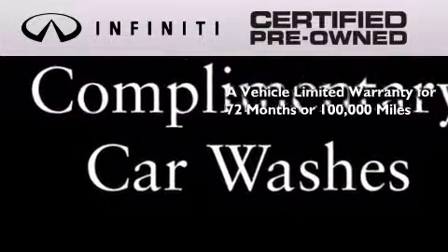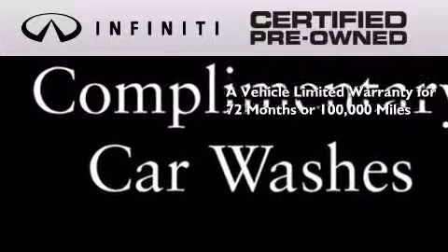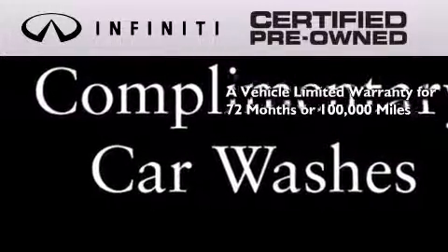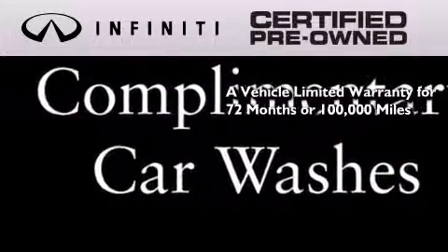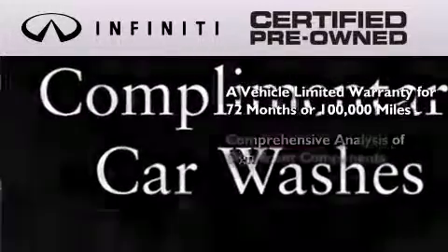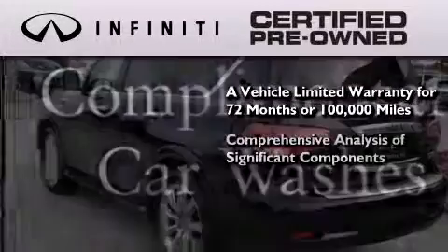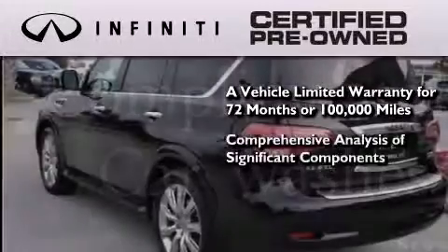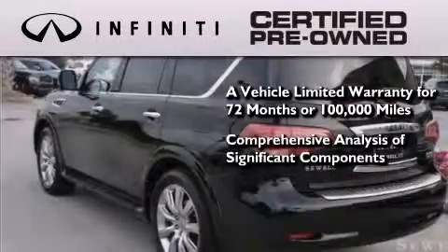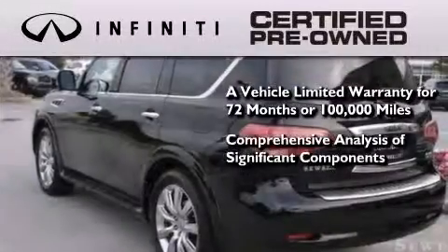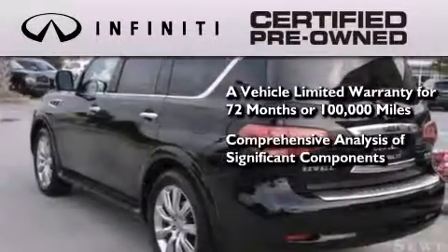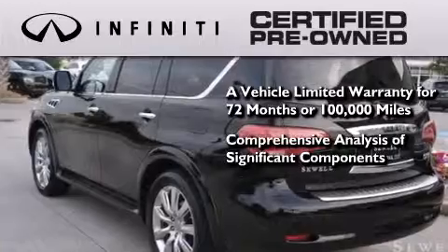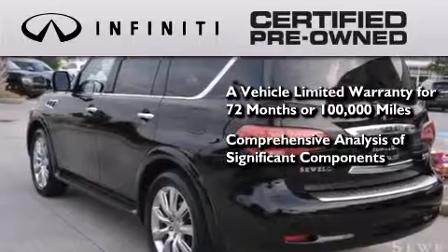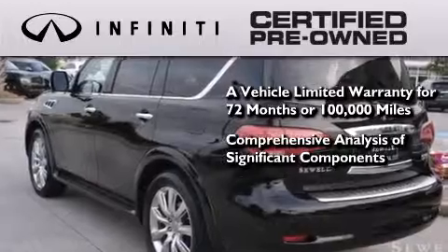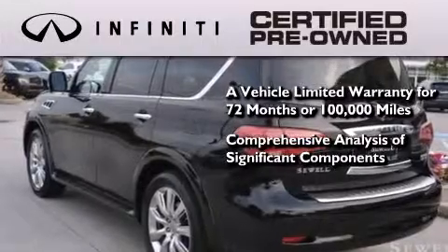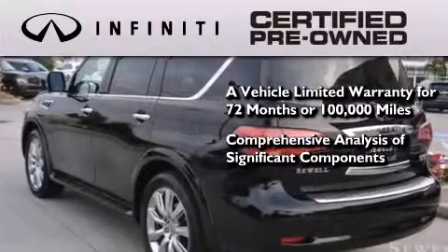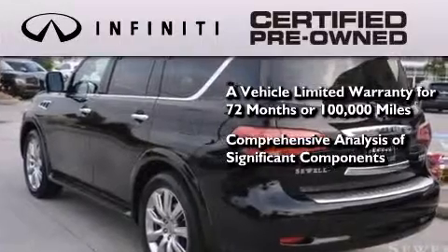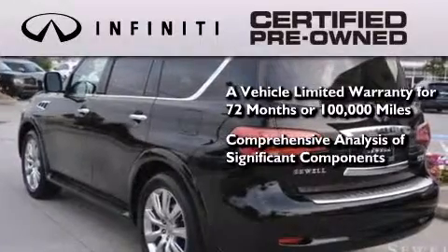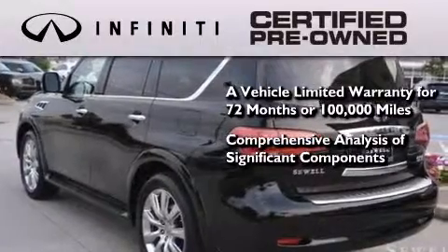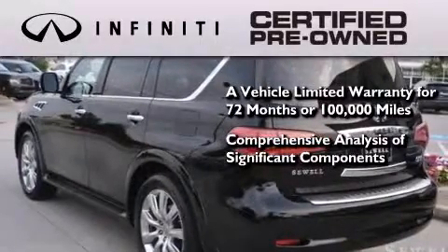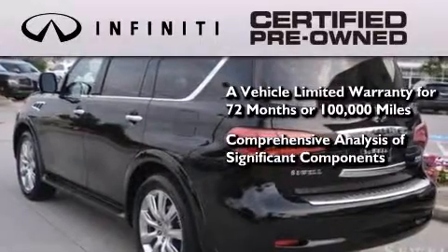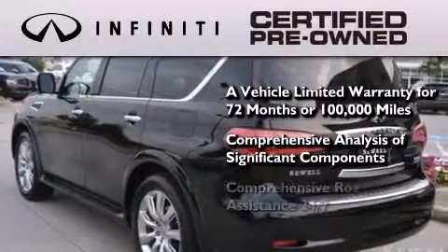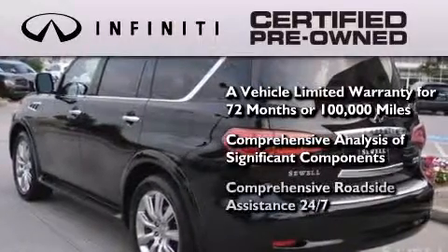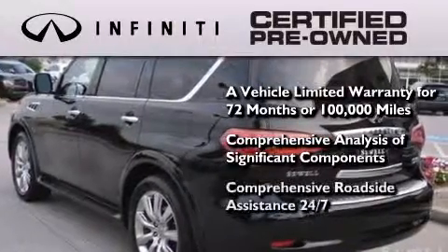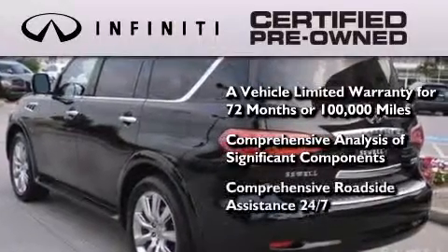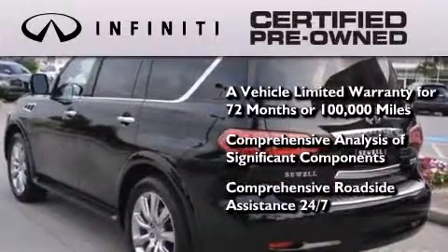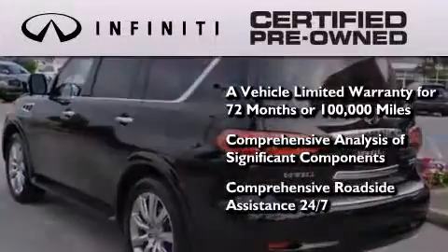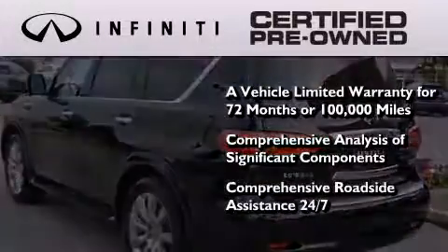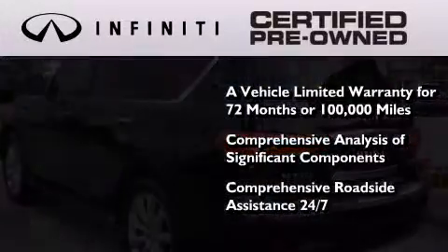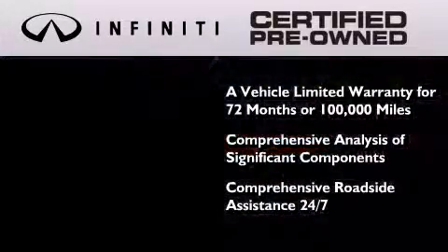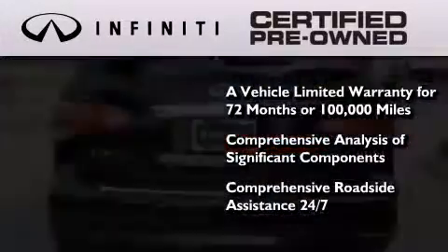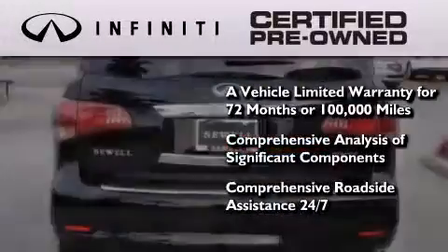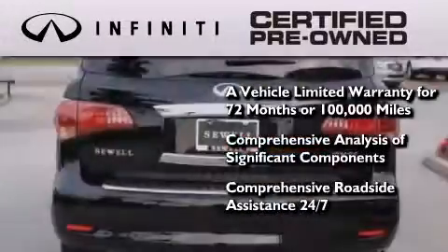The program also includes a comprehensive analysis of every significant component of the vehicle, and comprehensive roadside assistance 24 hours a day, seven days a week.